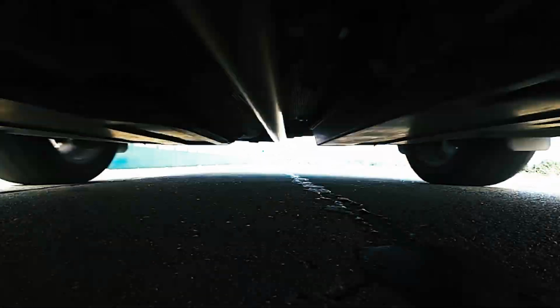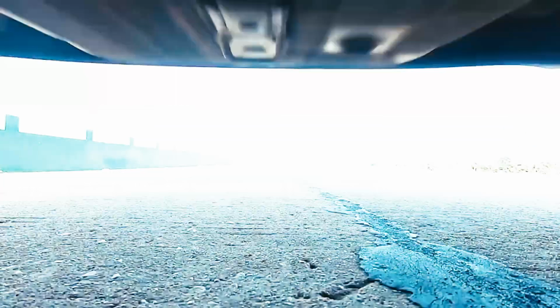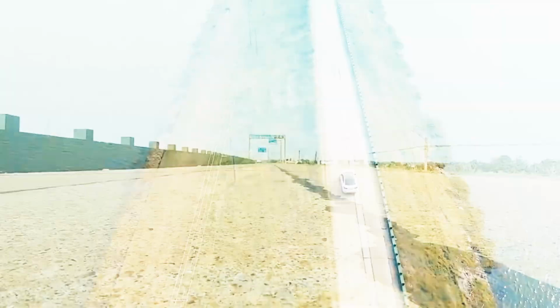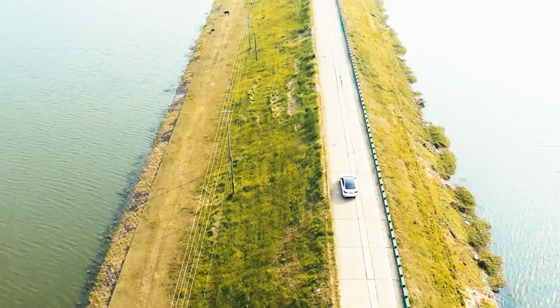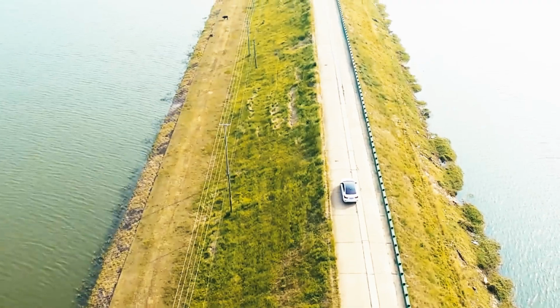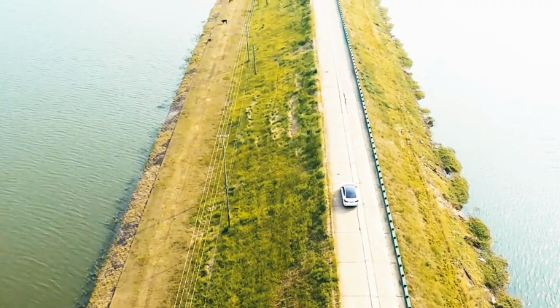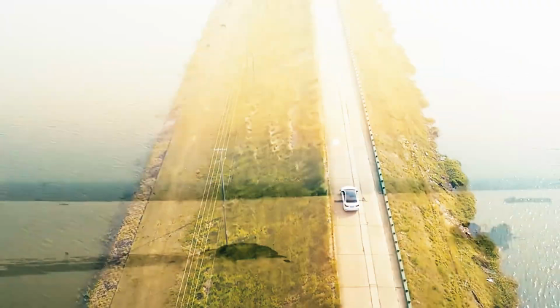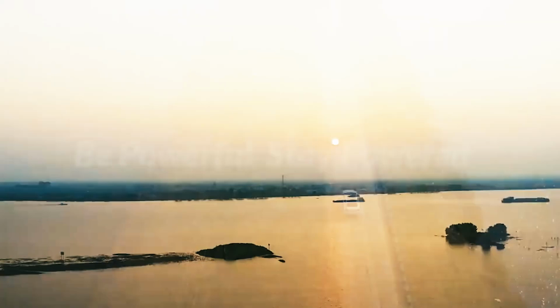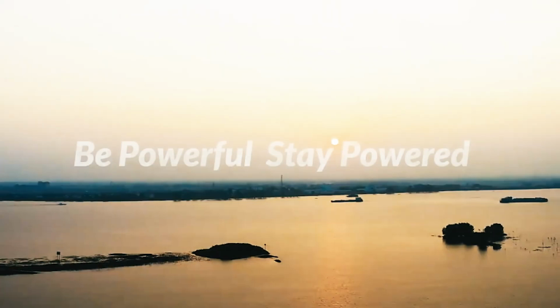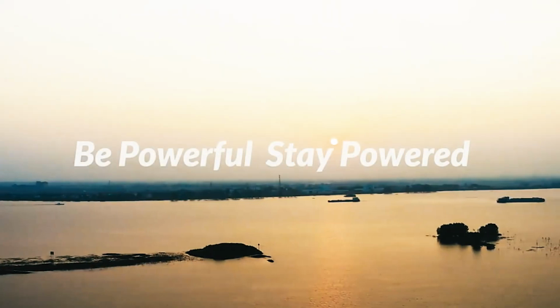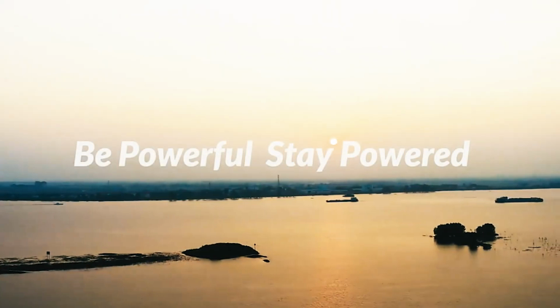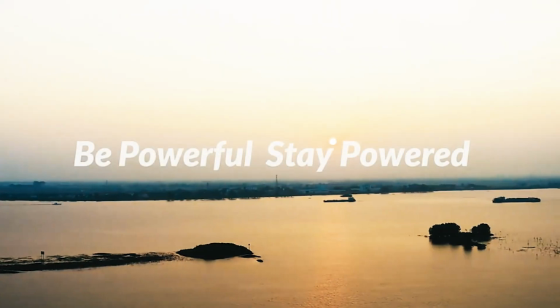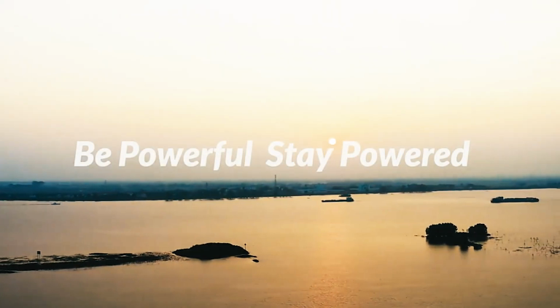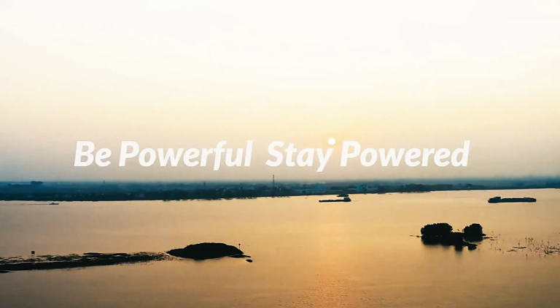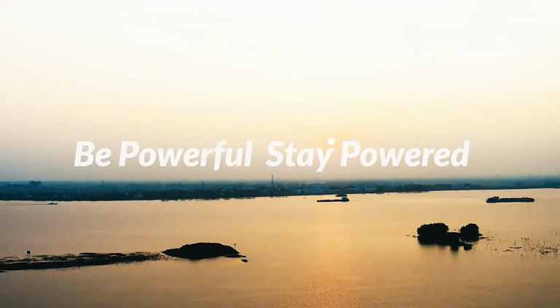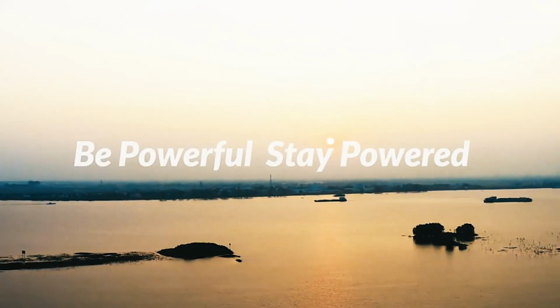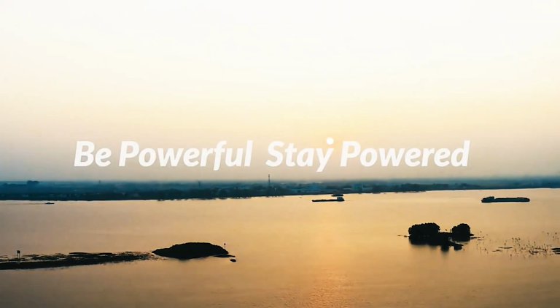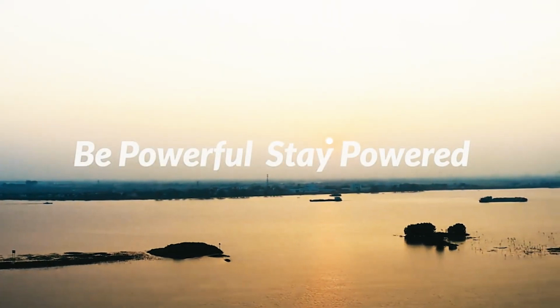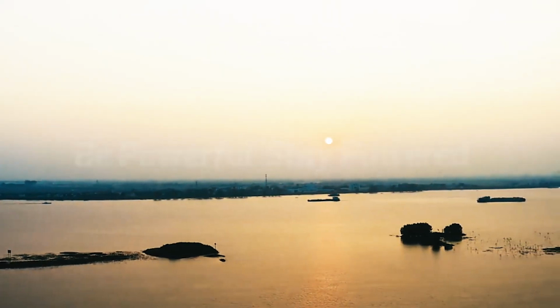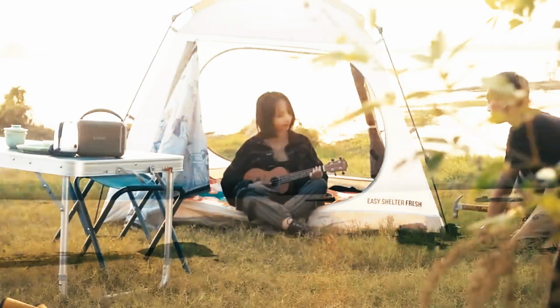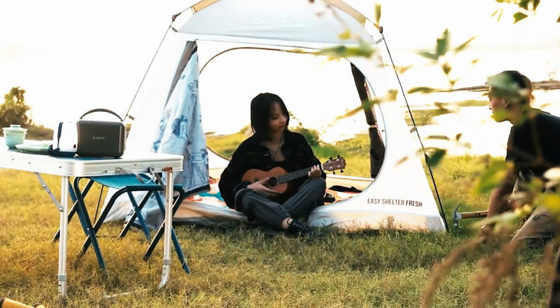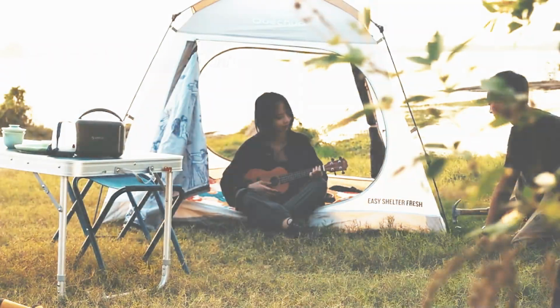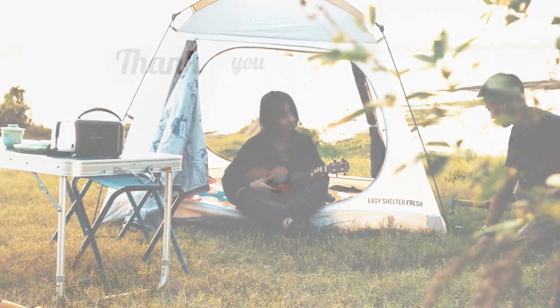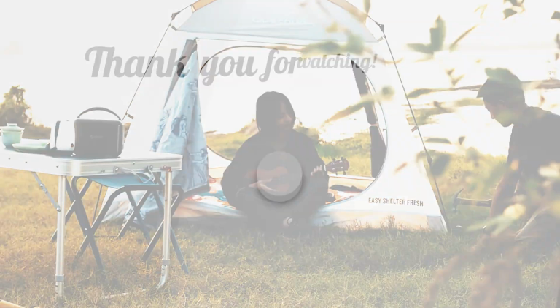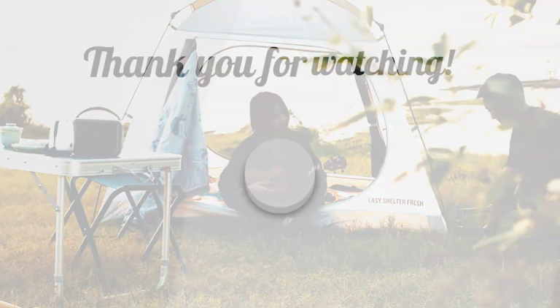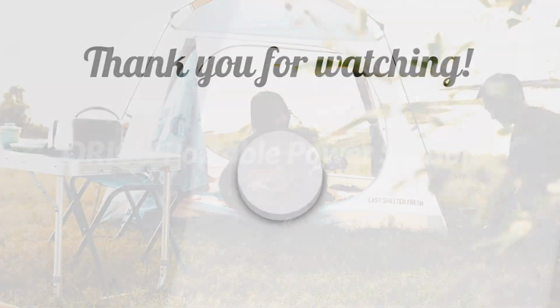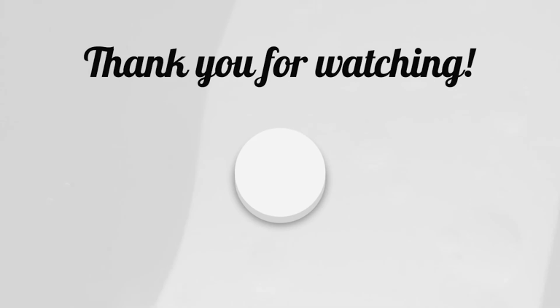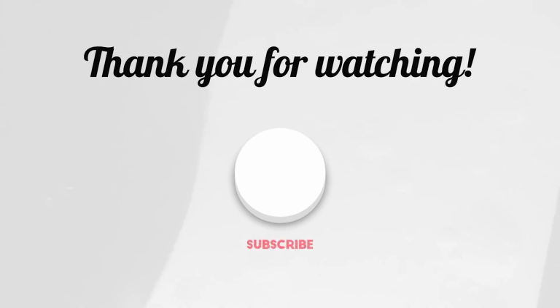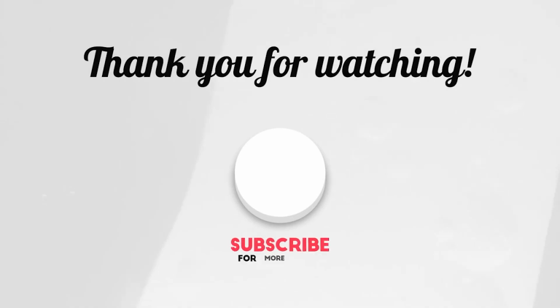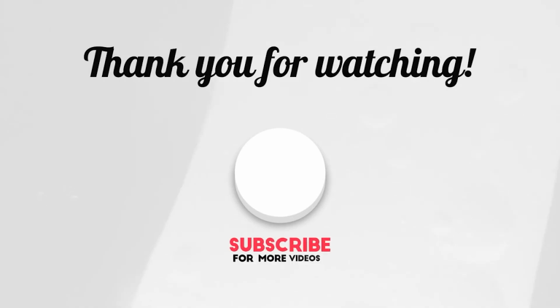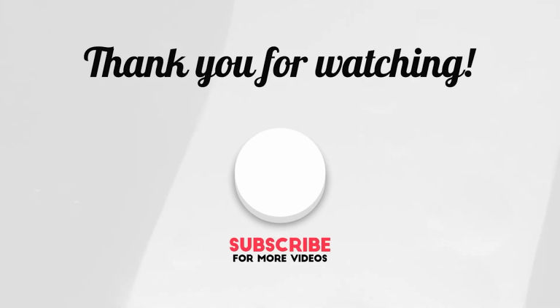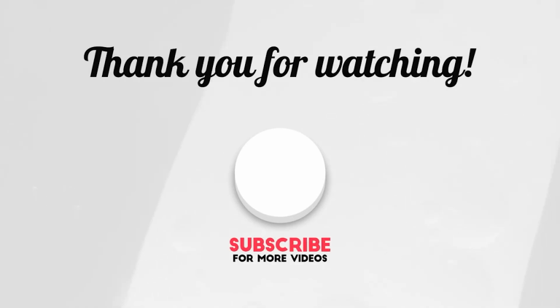That's all for today. Thanks for watching. Please like, subscribe, and see you in the next video.